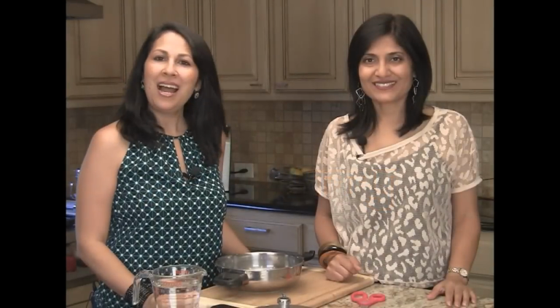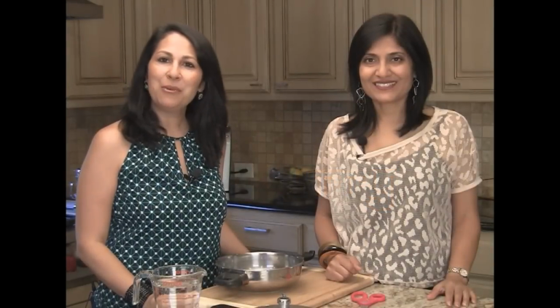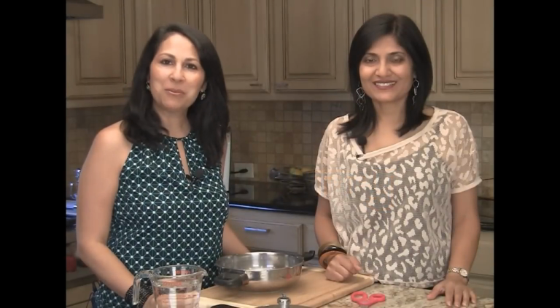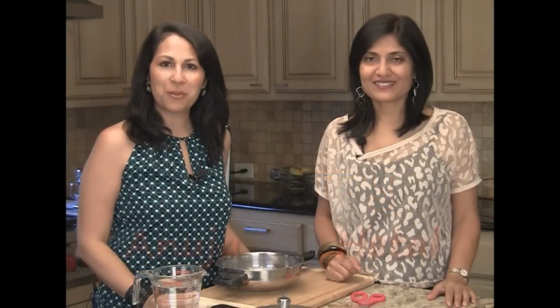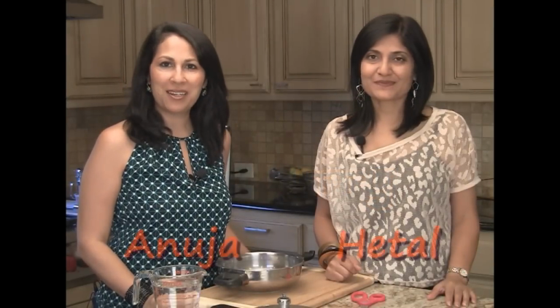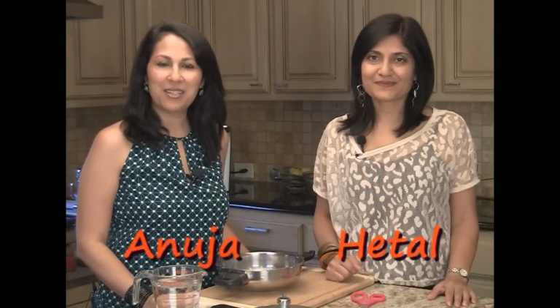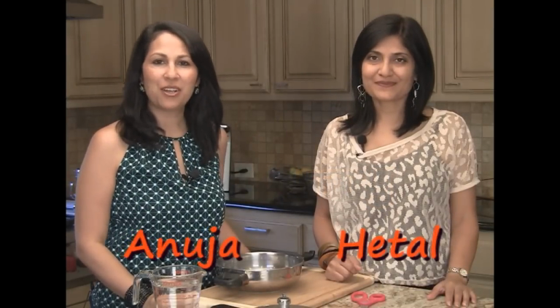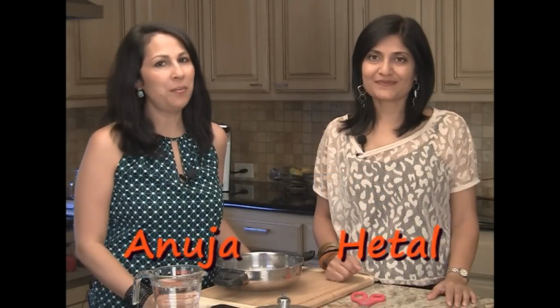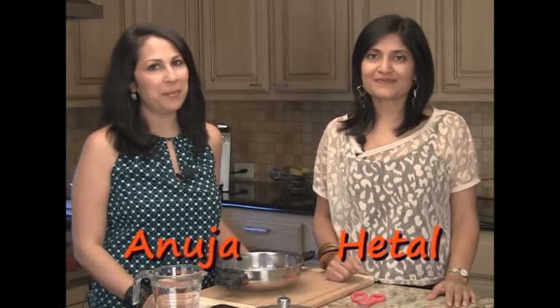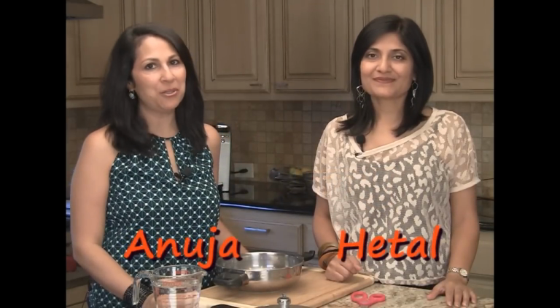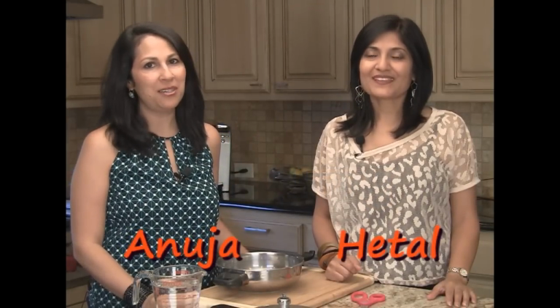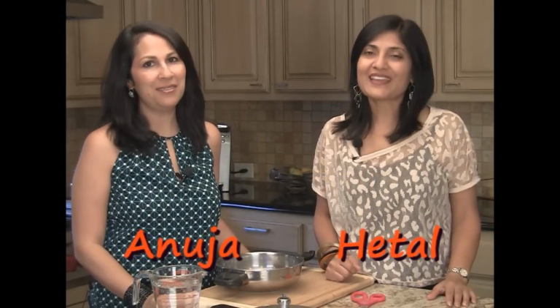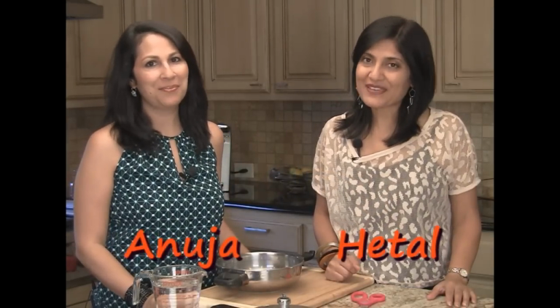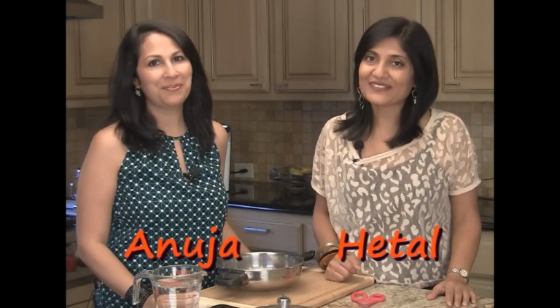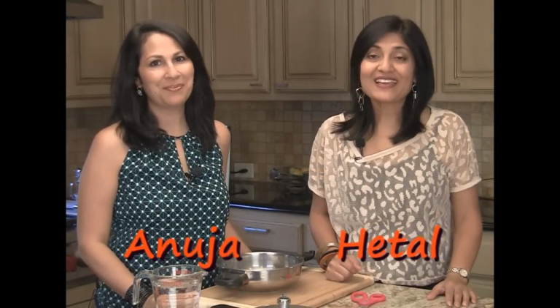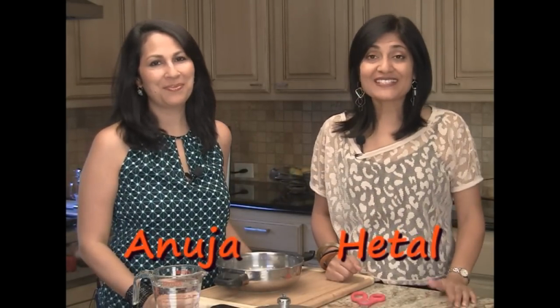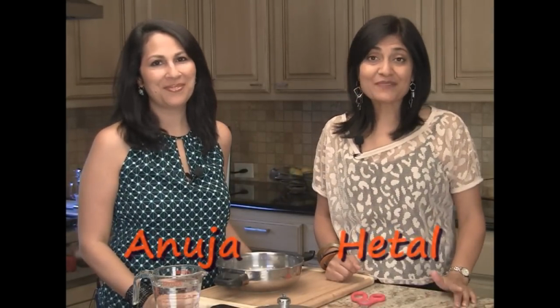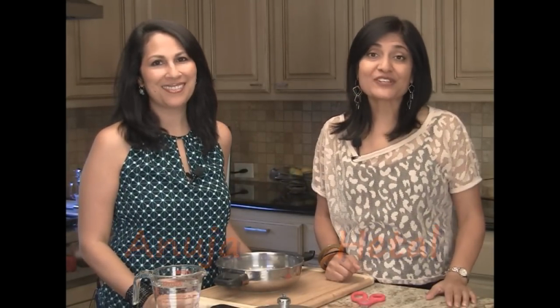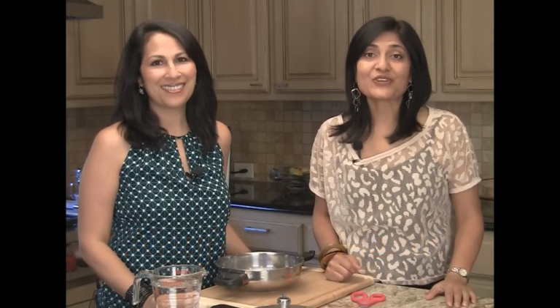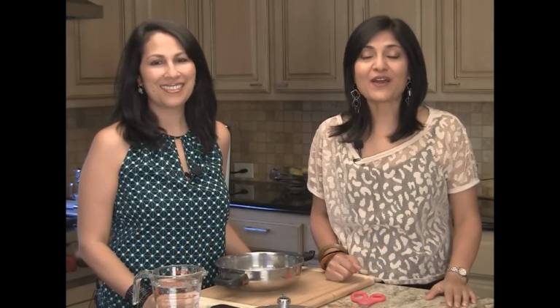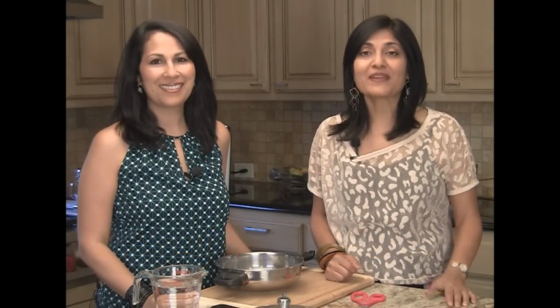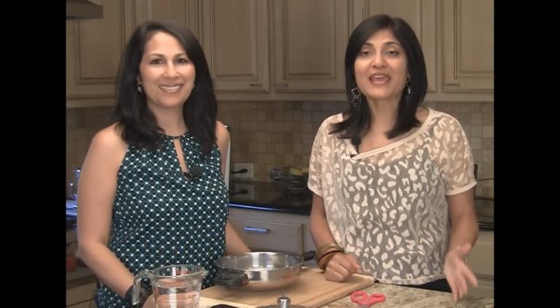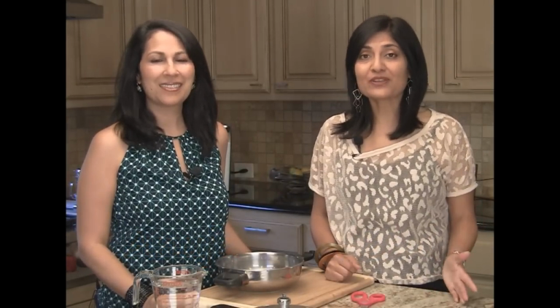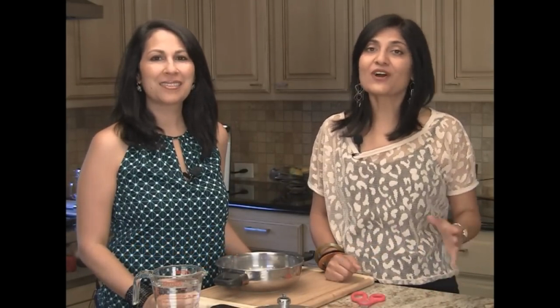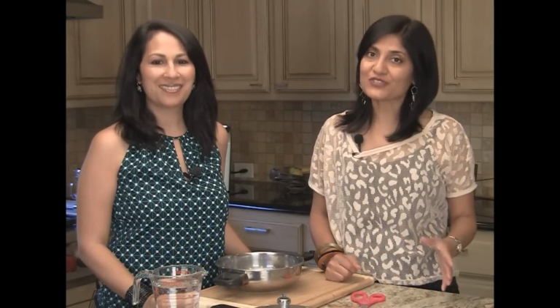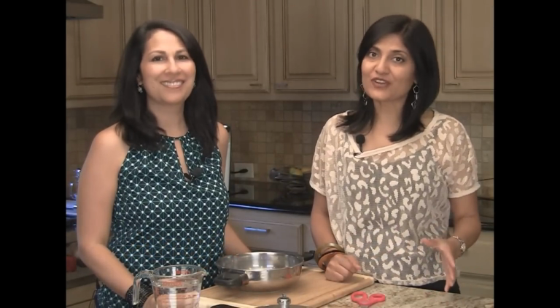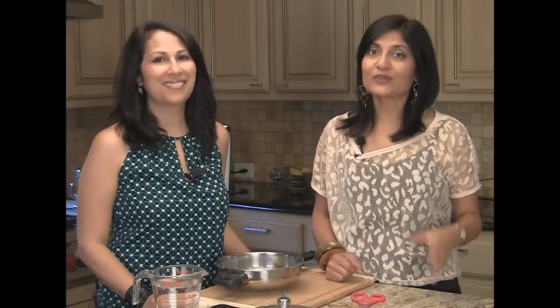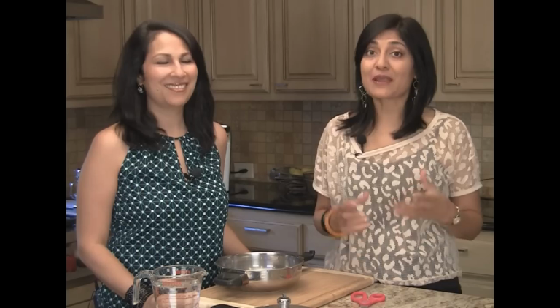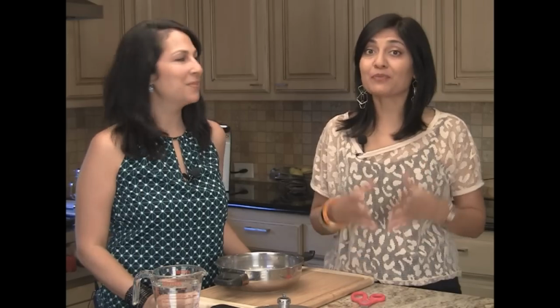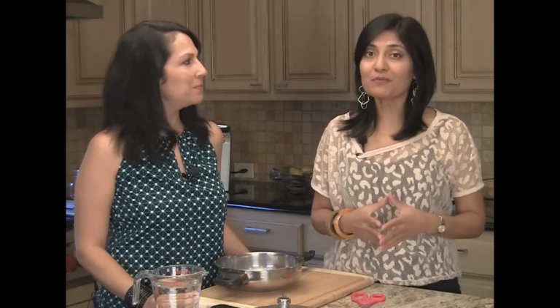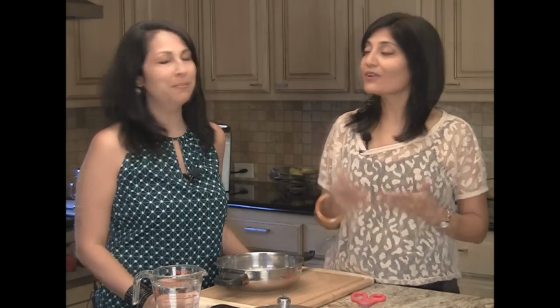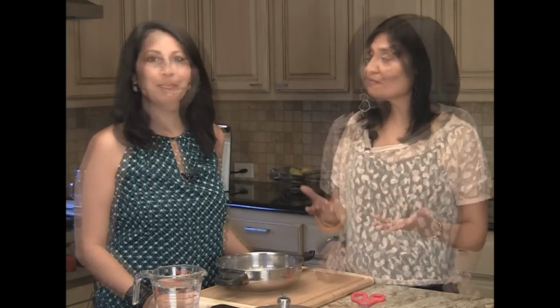Hi, welcome to ShowMeTheCurry.com. I'm Anuja and I'm Hithal. And today we're going to show you how to make tamarind concentrate or tamarind pulp at home.